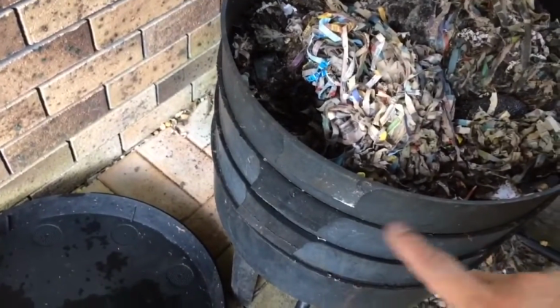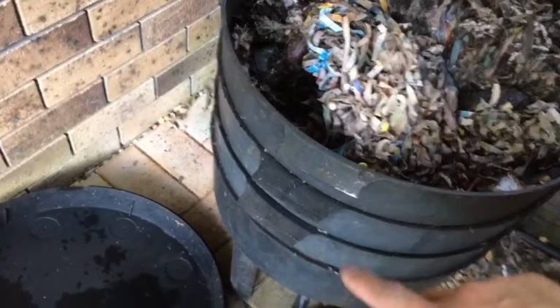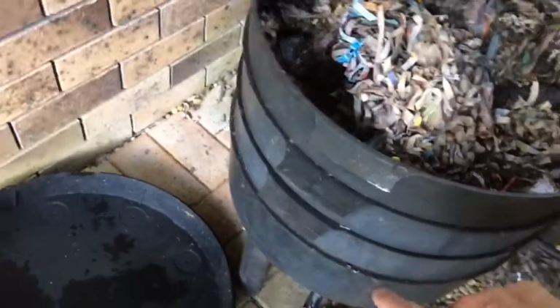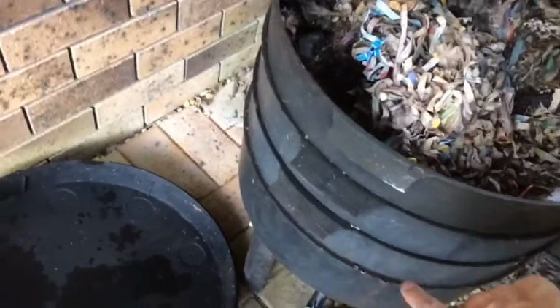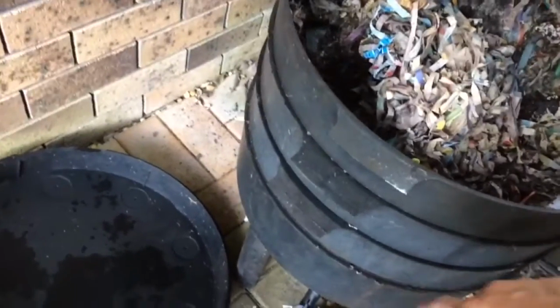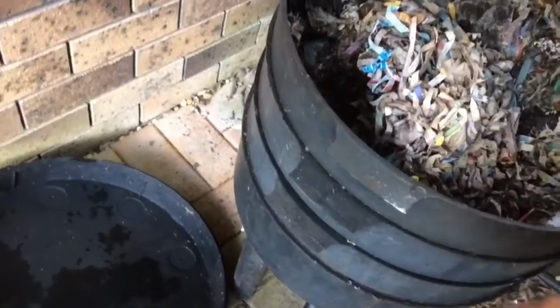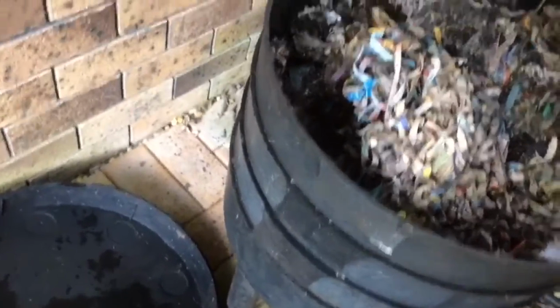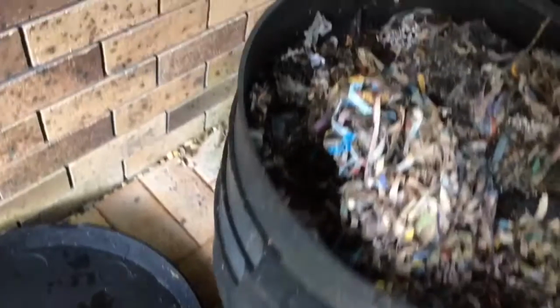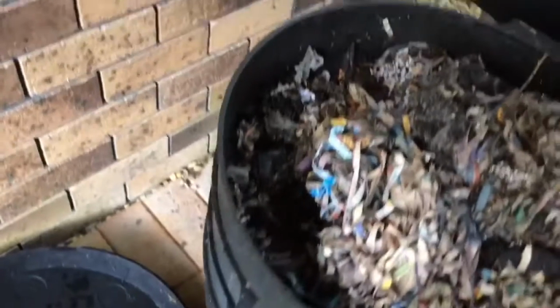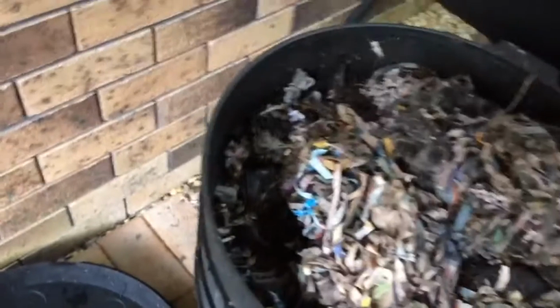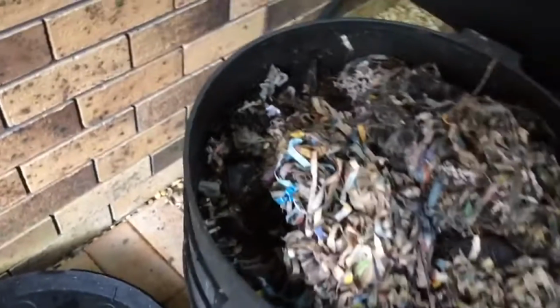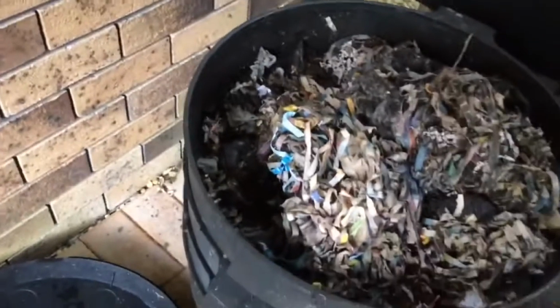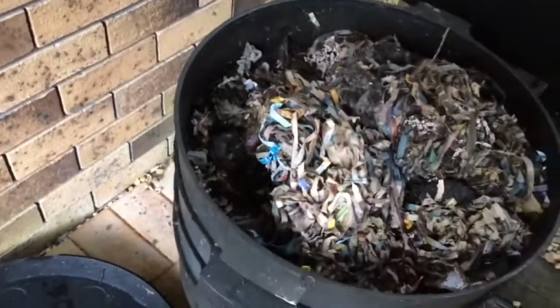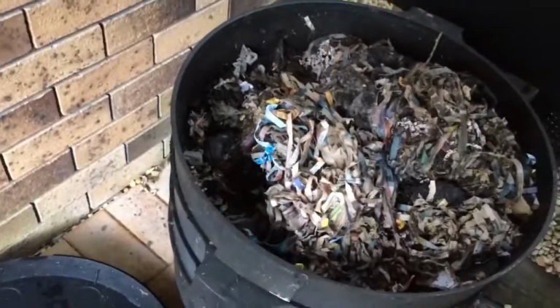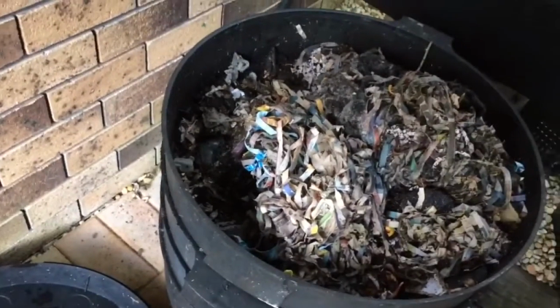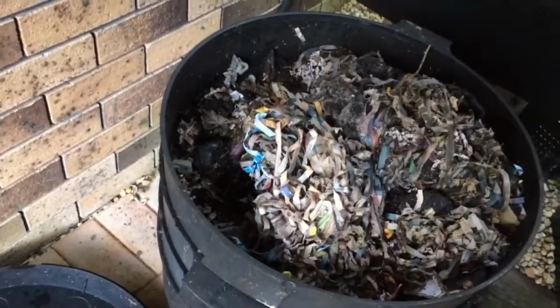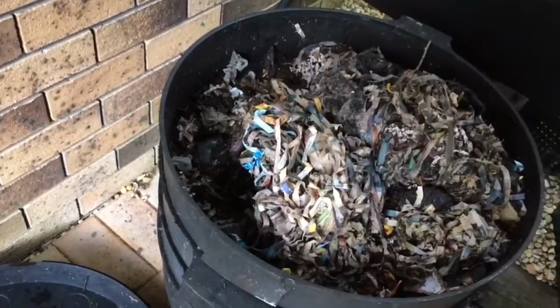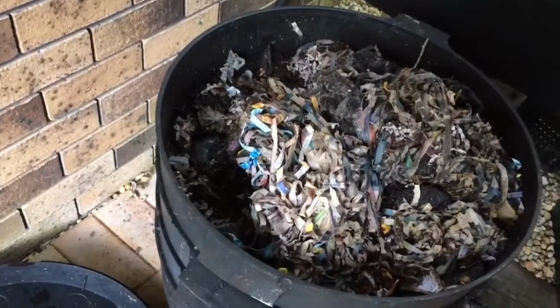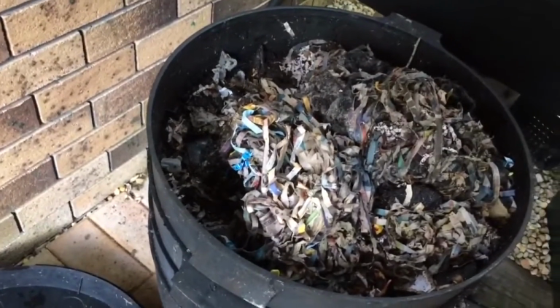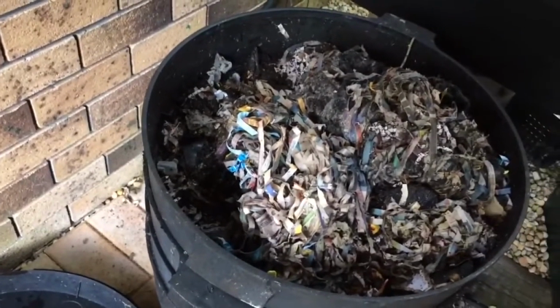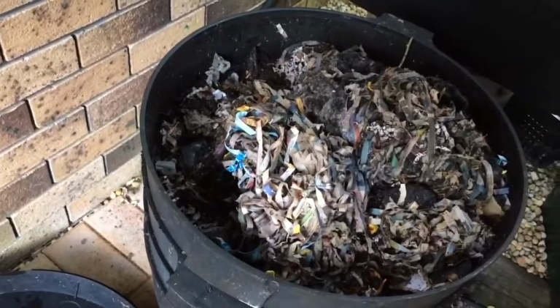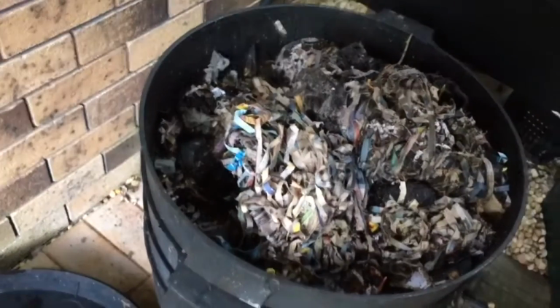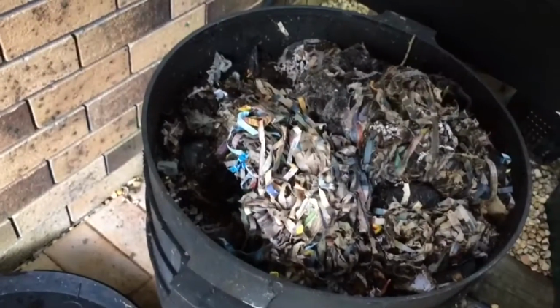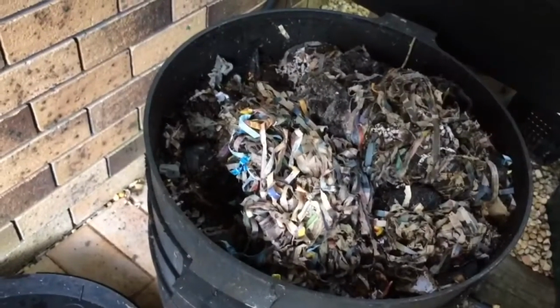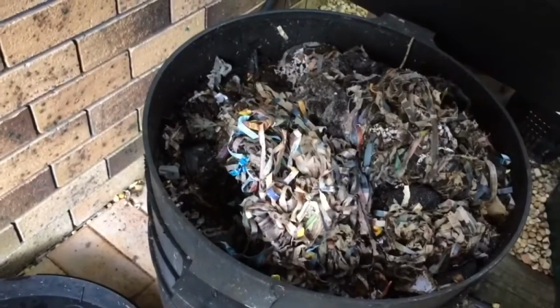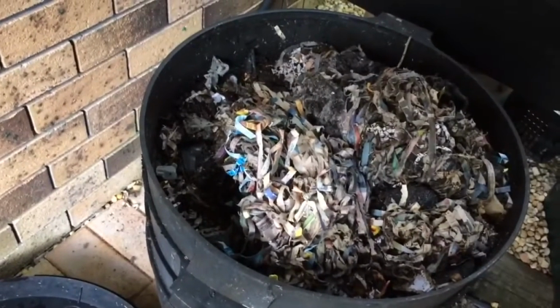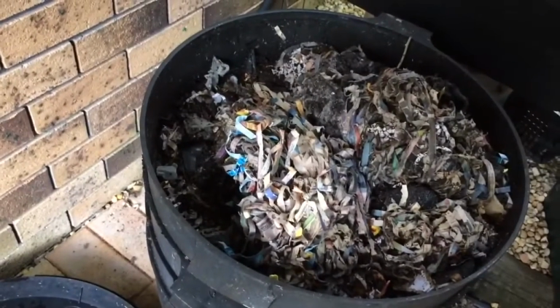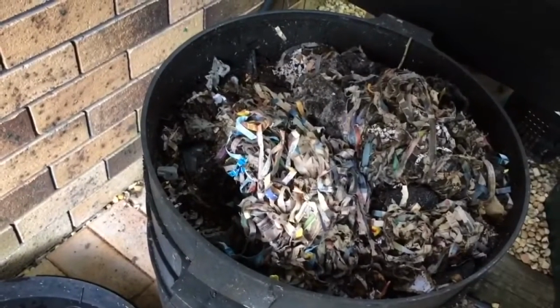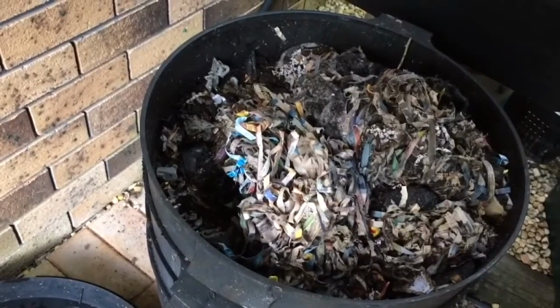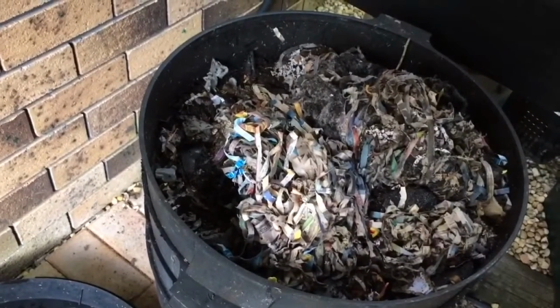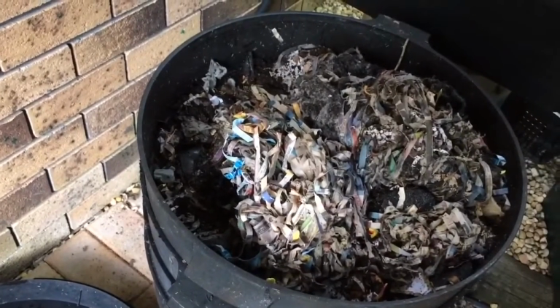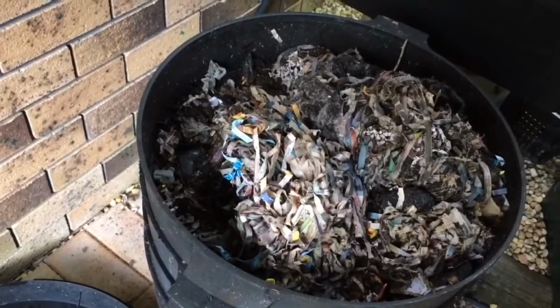I'm going to empty that, but I will empty the bottom trays first because they have the bedding material that I added when I received the worms, and I will empty the top trays later on.